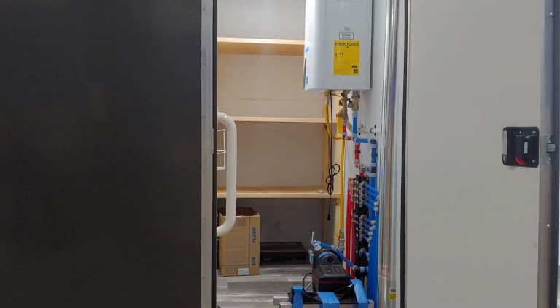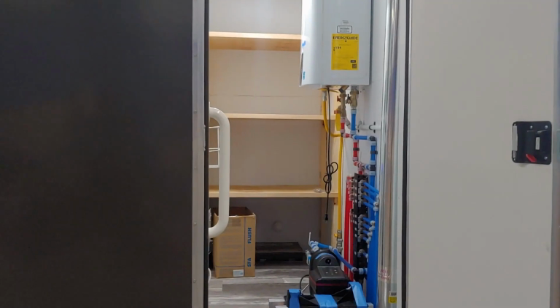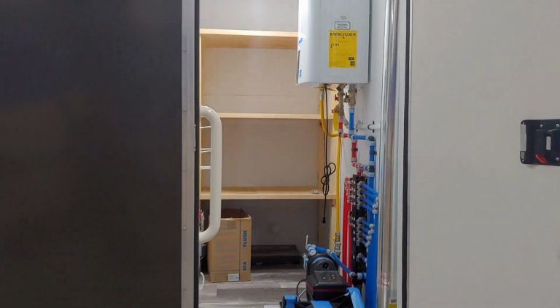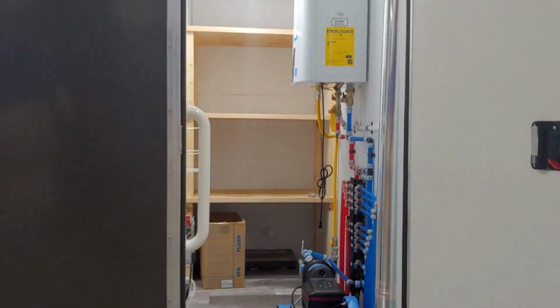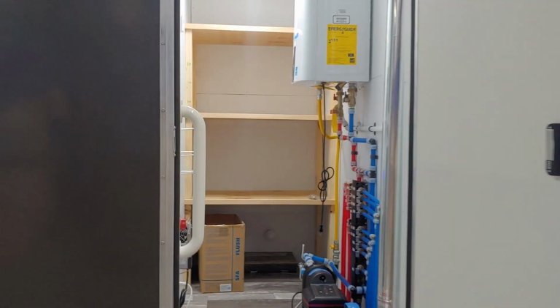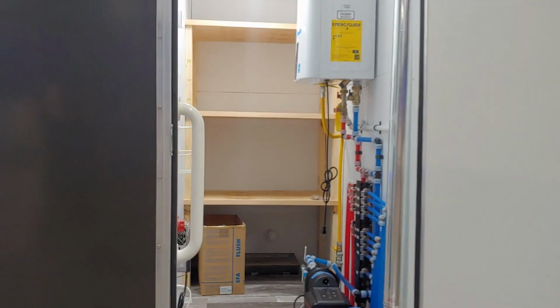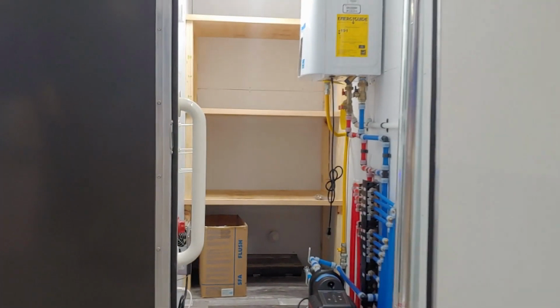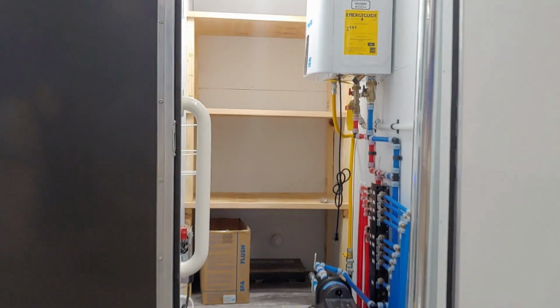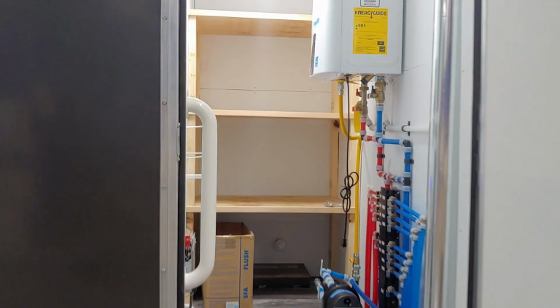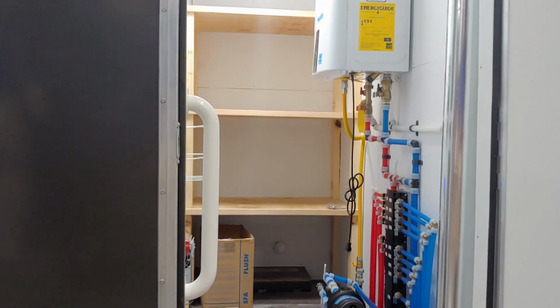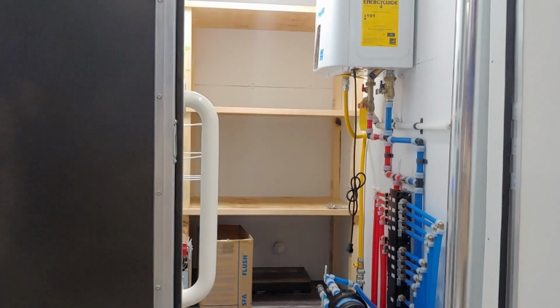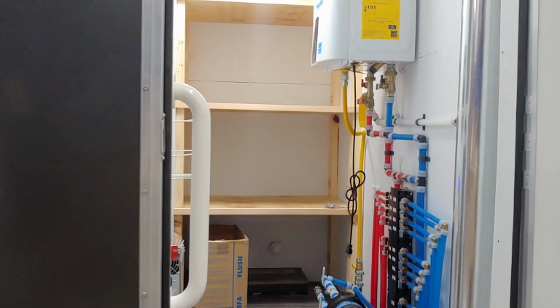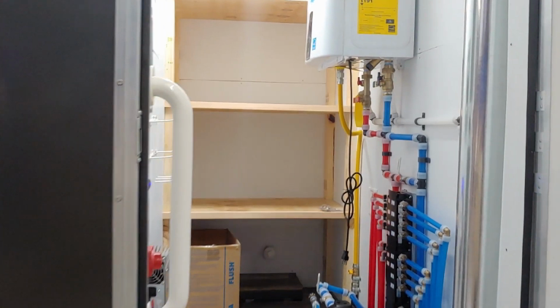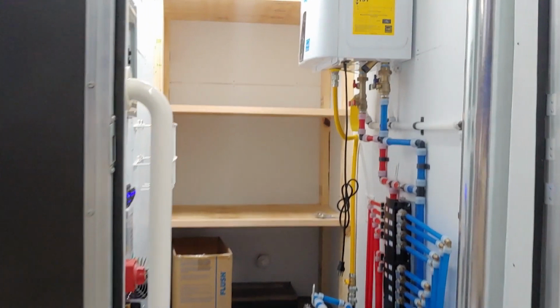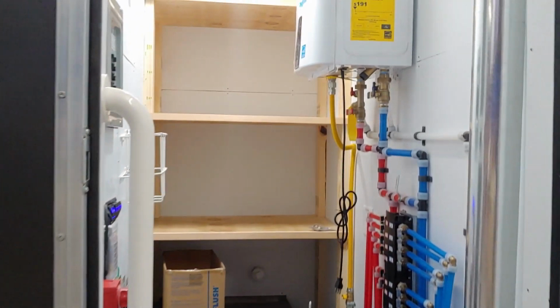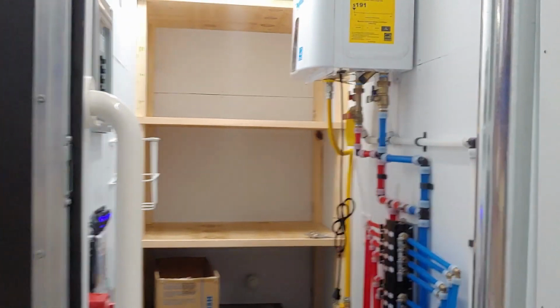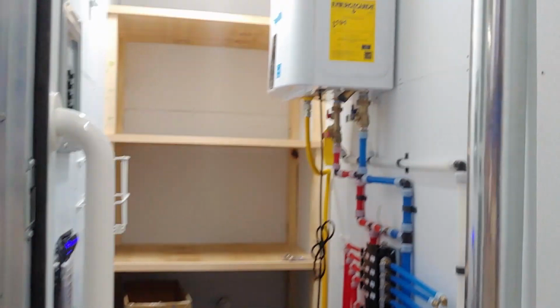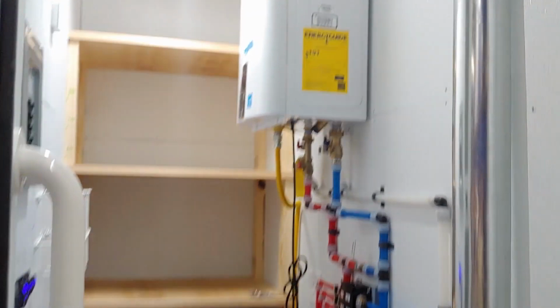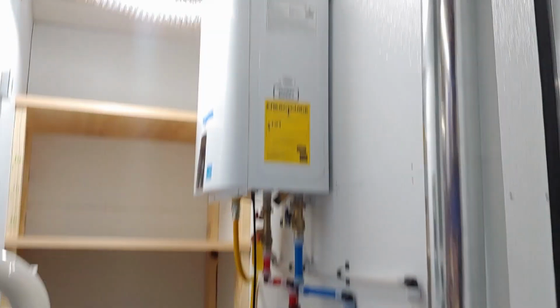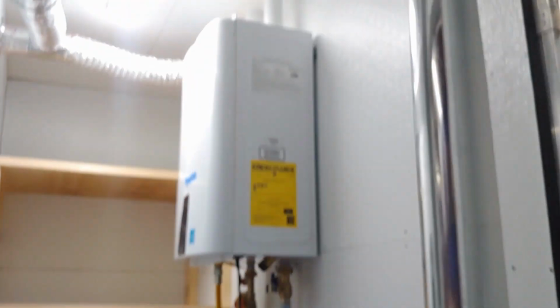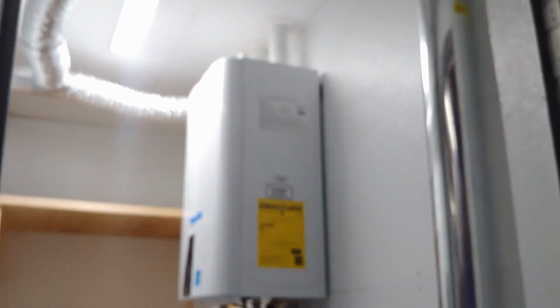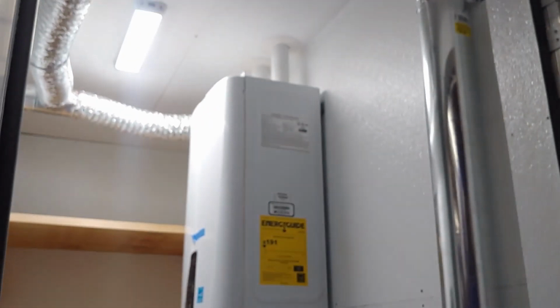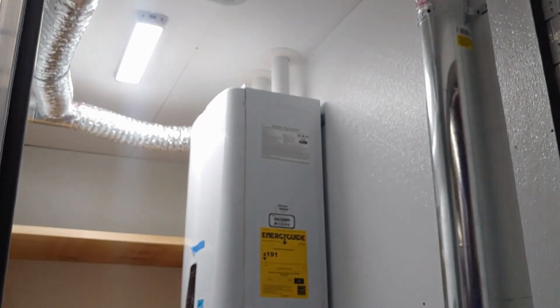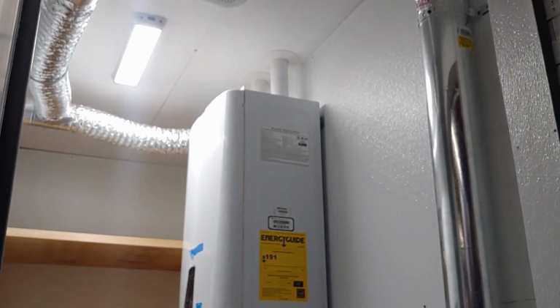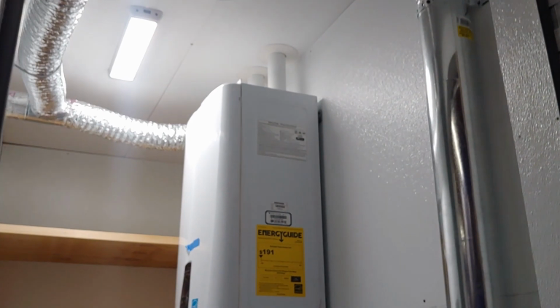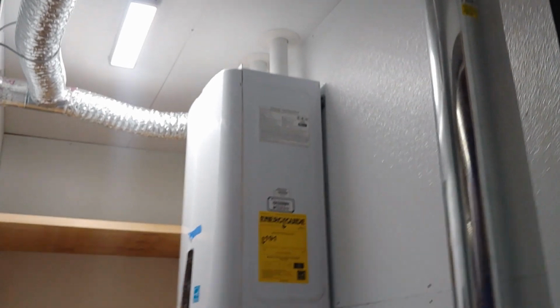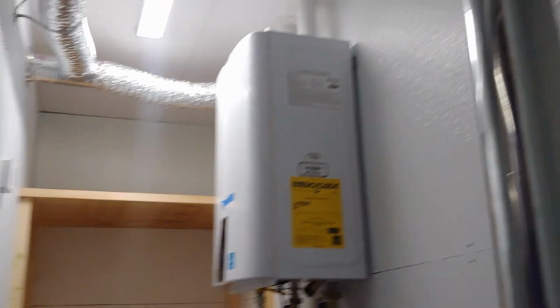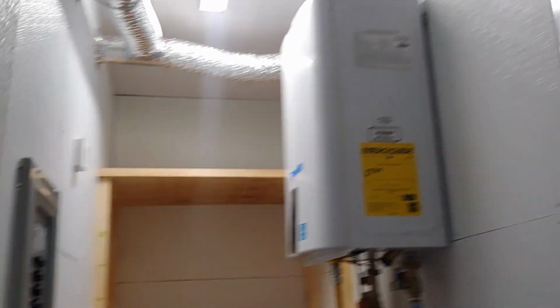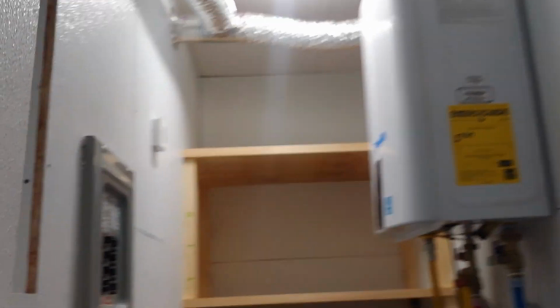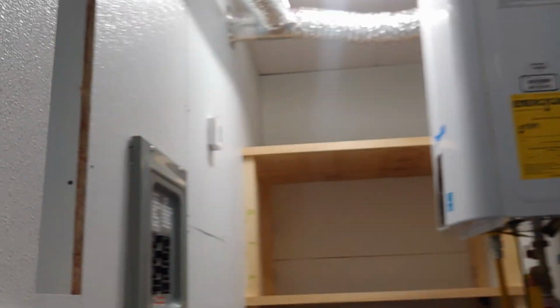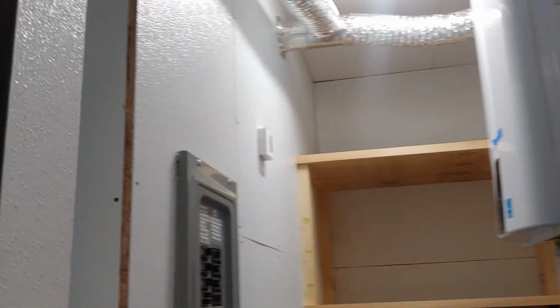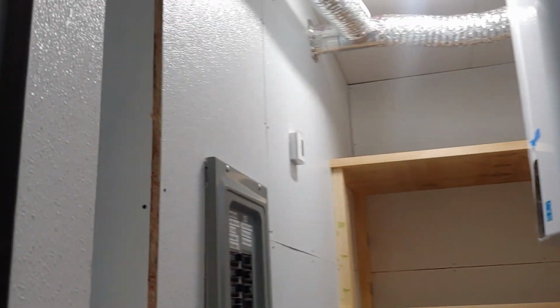Going into the utility room, we have our upgraded shelving, and we also have the stabilizers for the ramp.